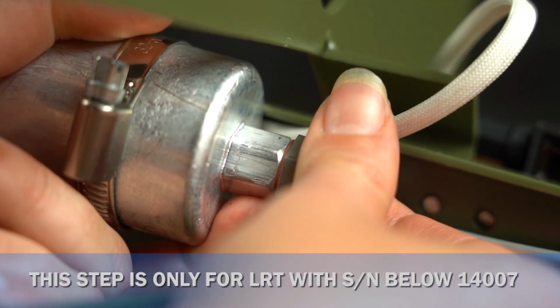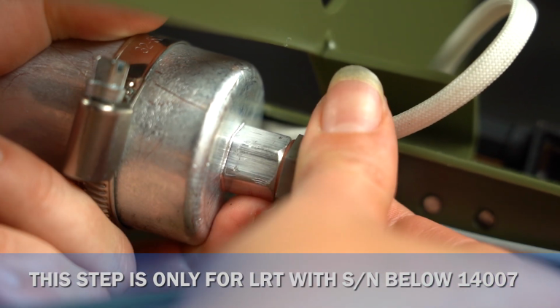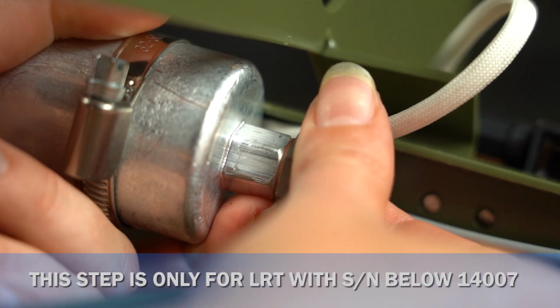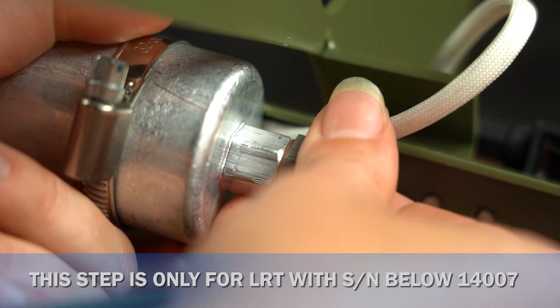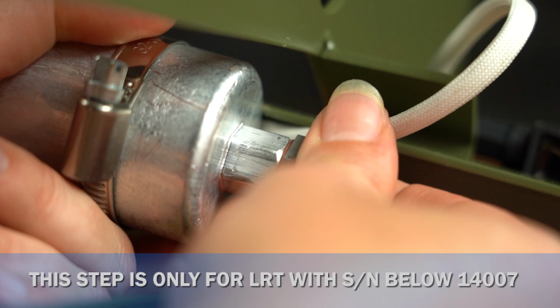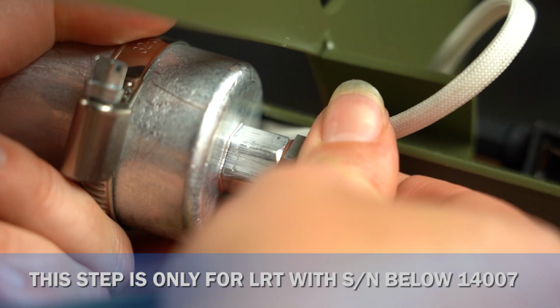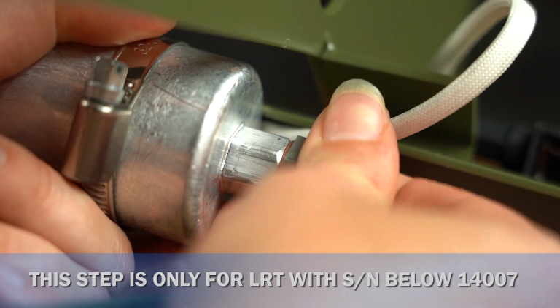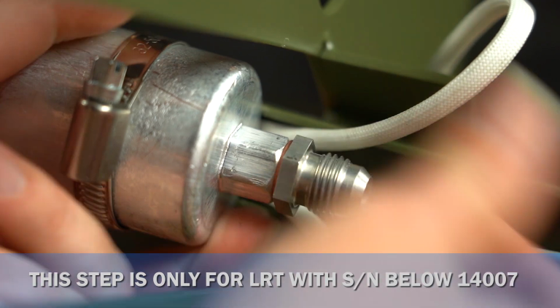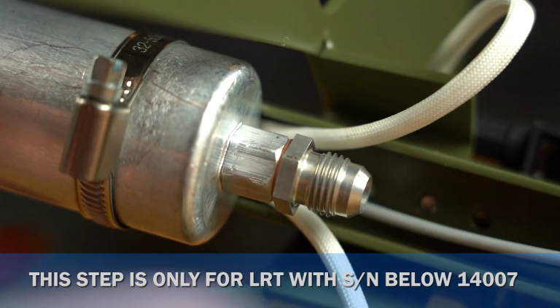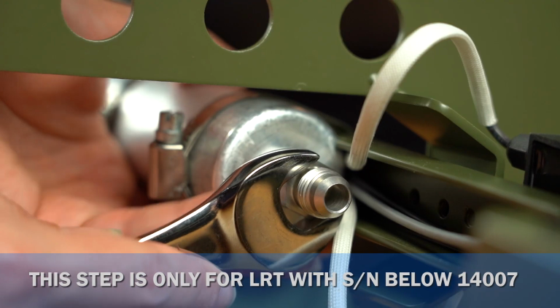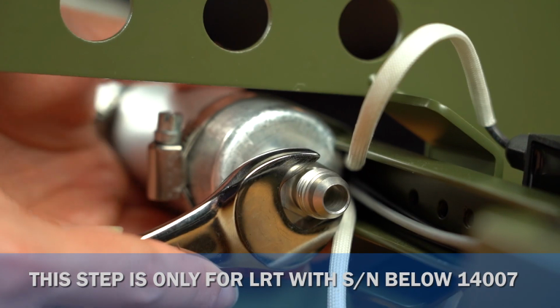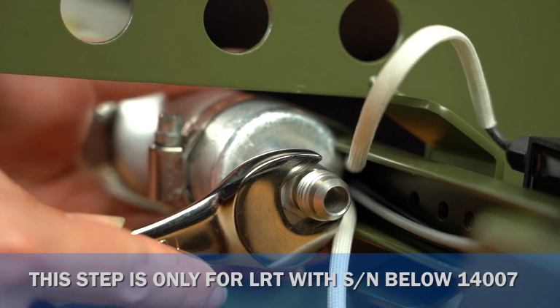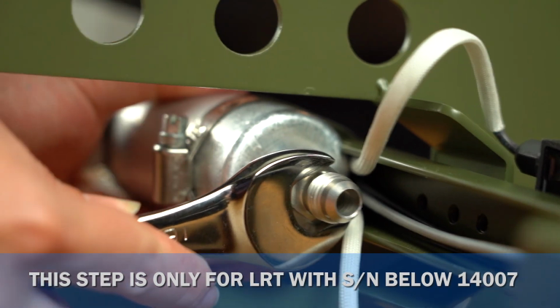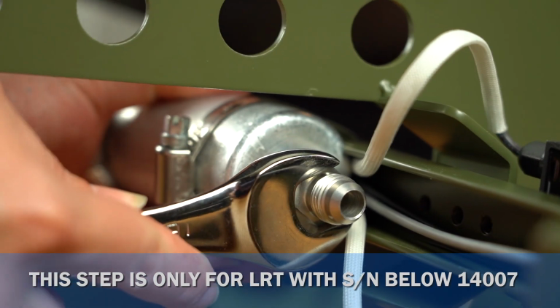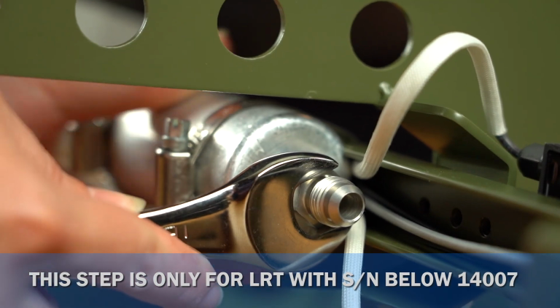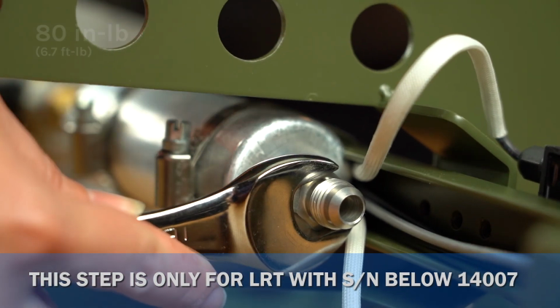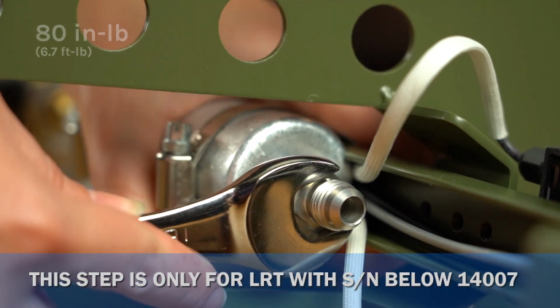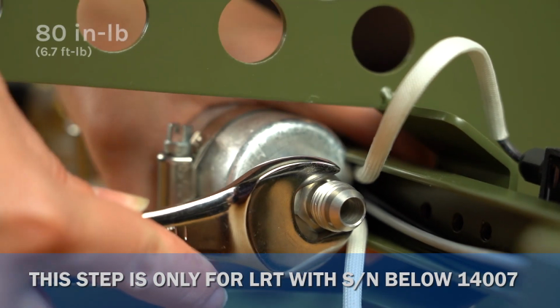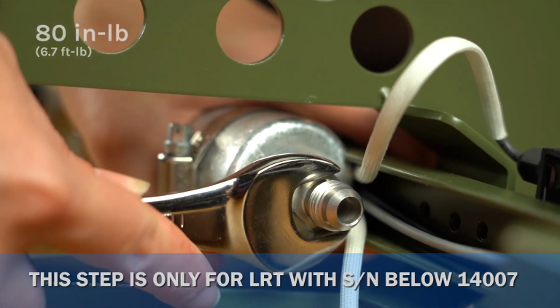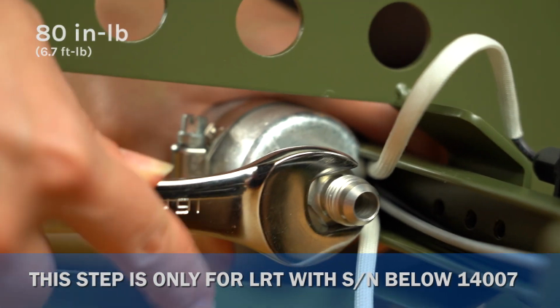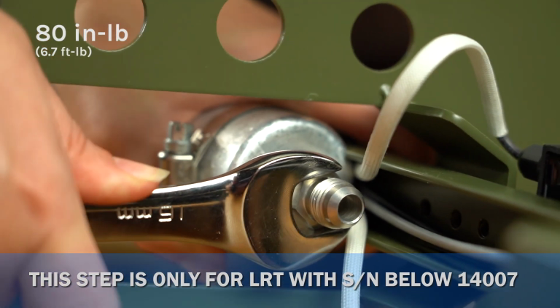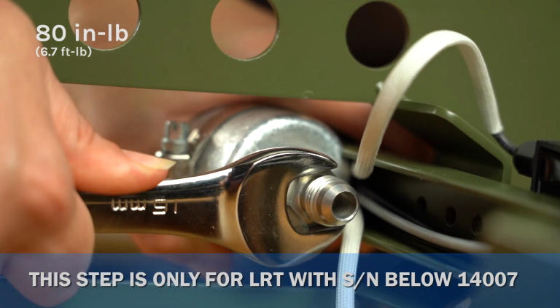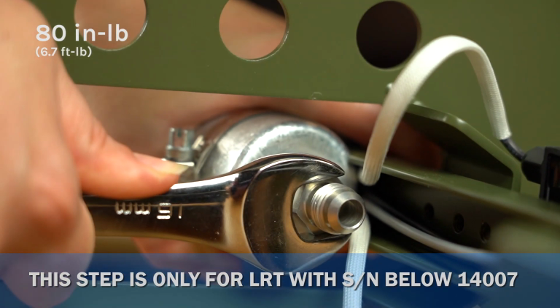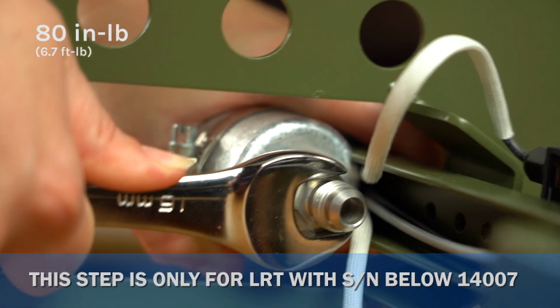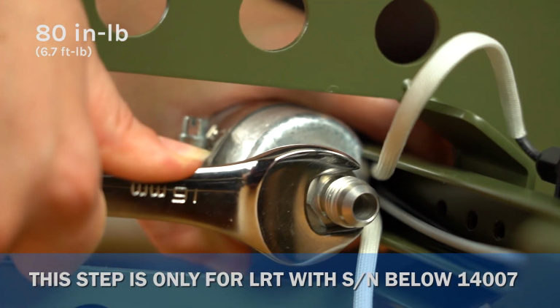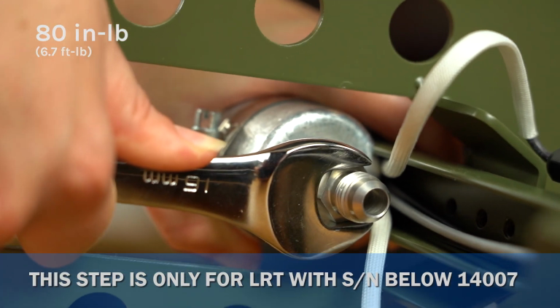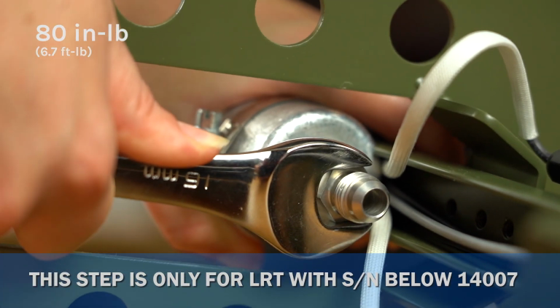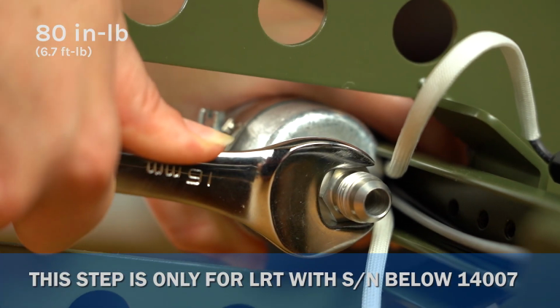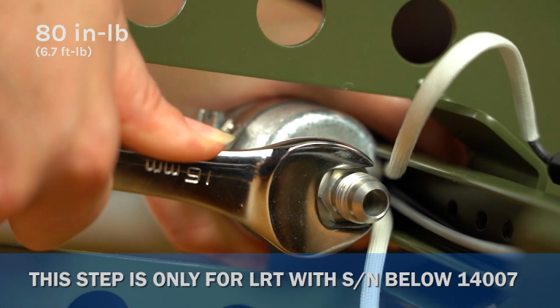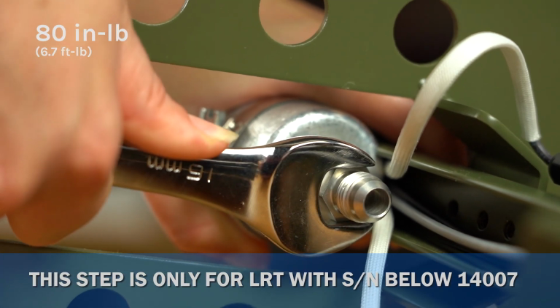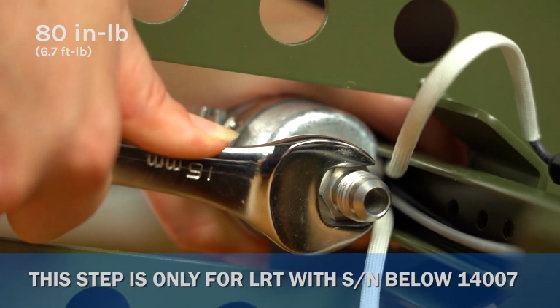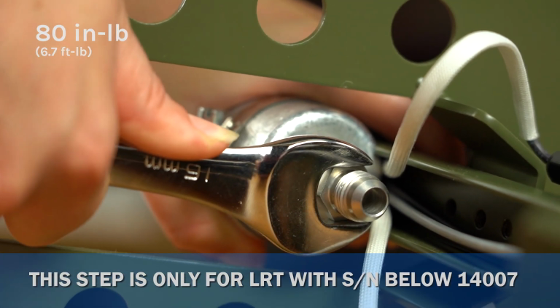If everything looks good, snug it up and use a 16mm wrench to tighten the fitting to 80 inch-pounds.